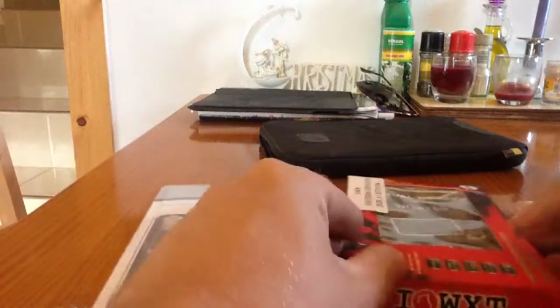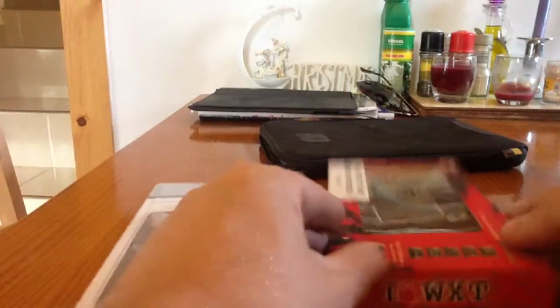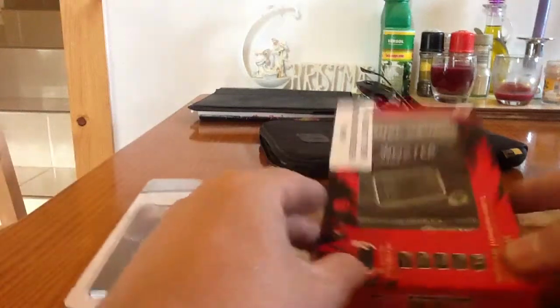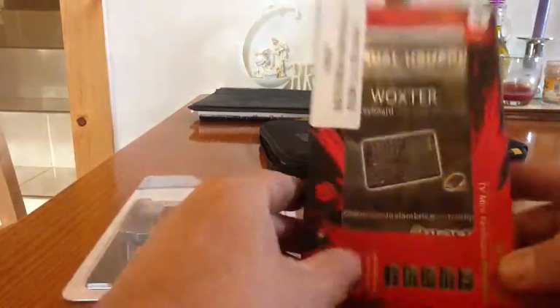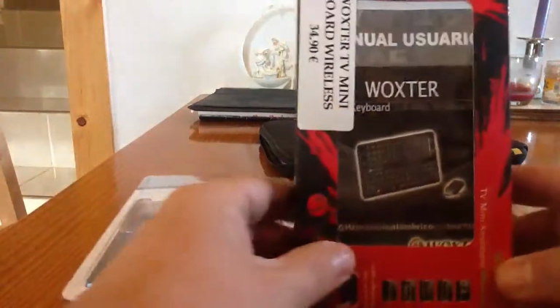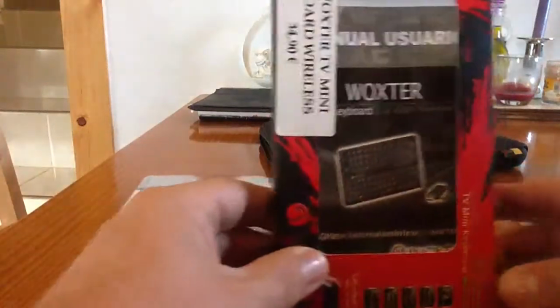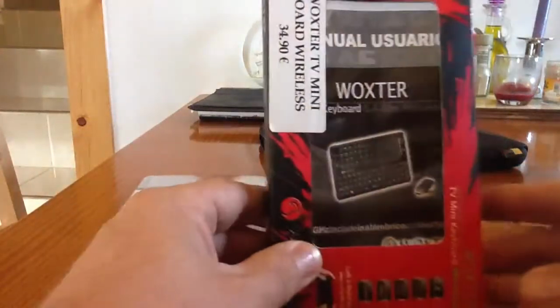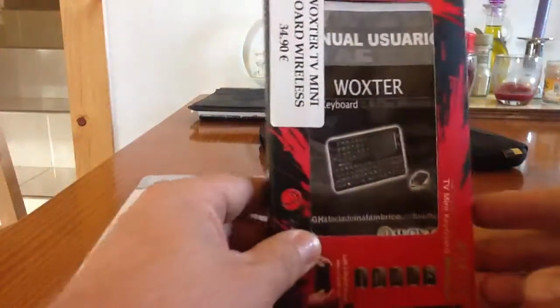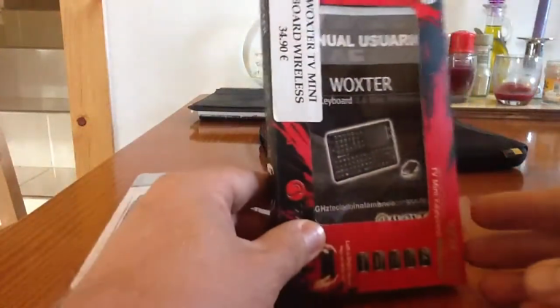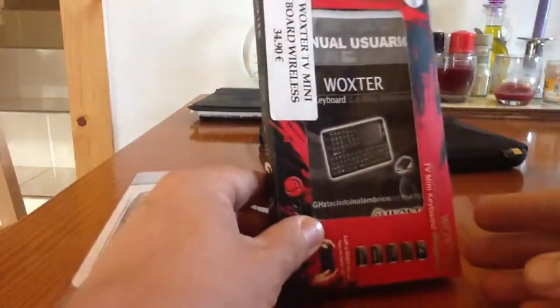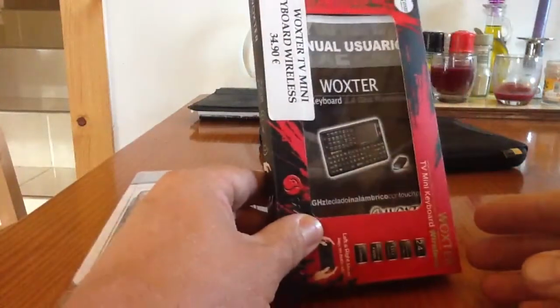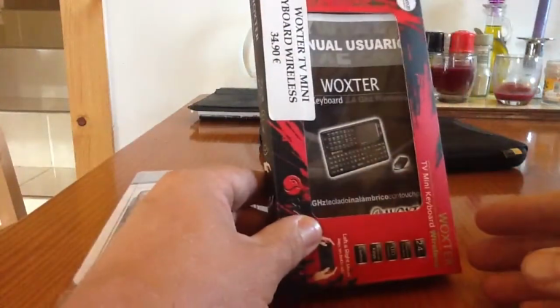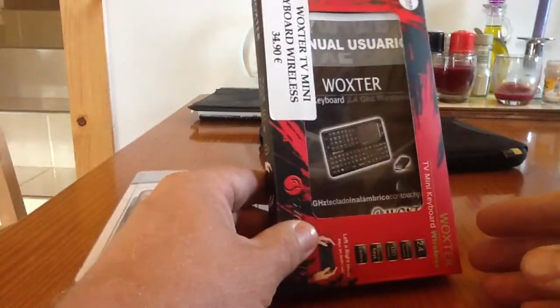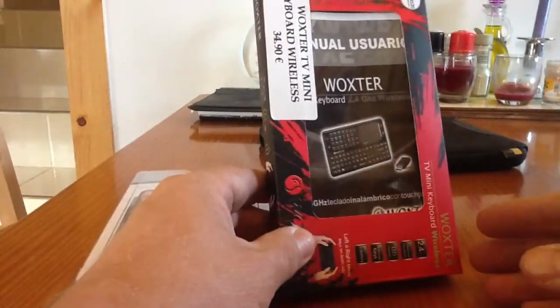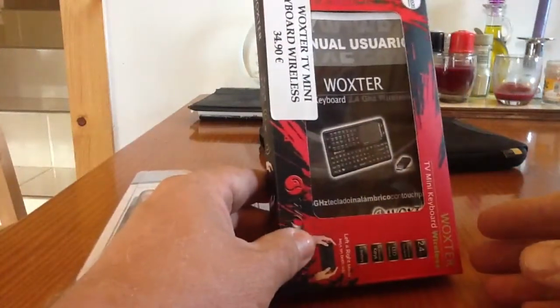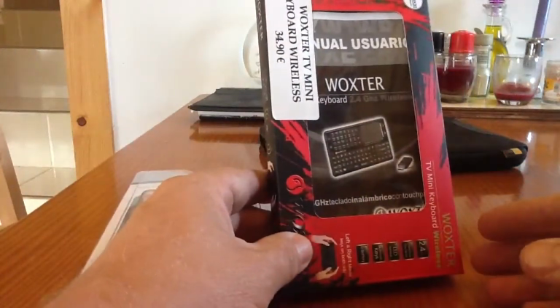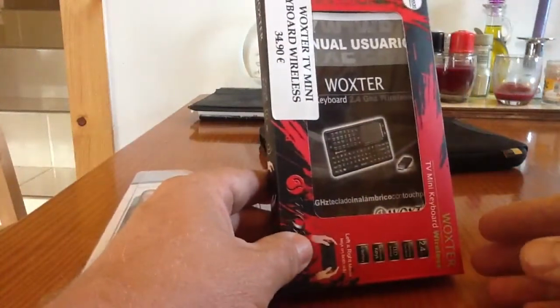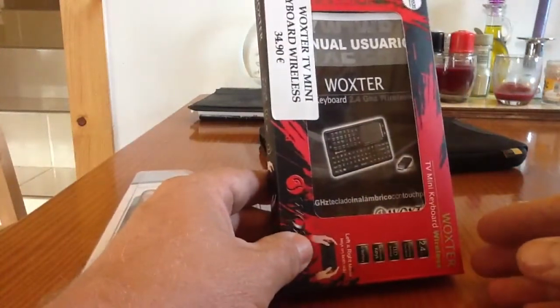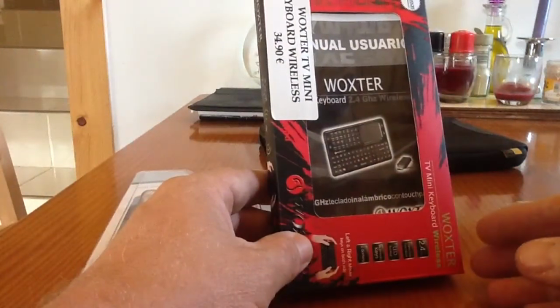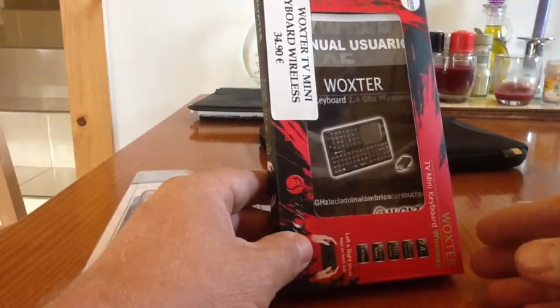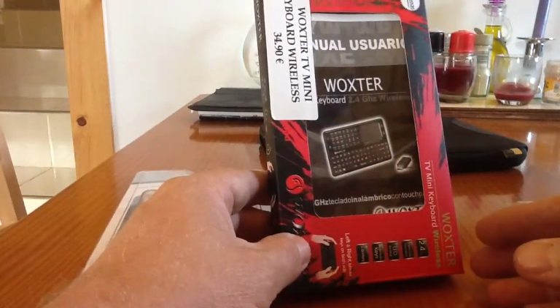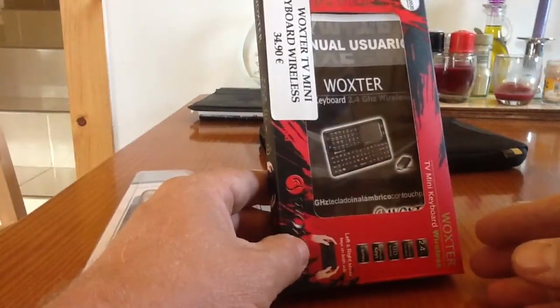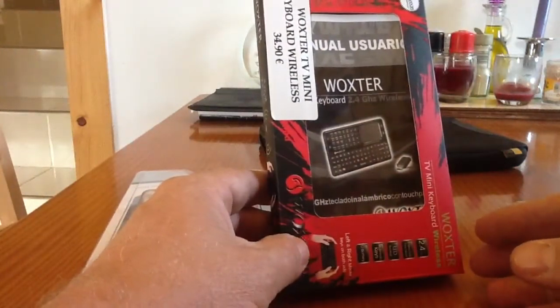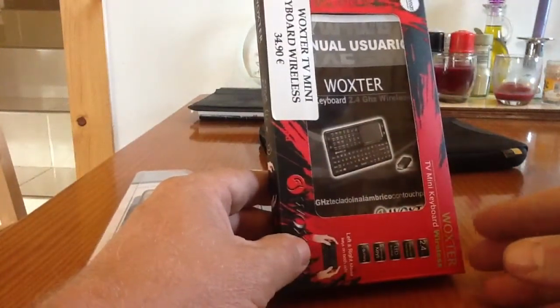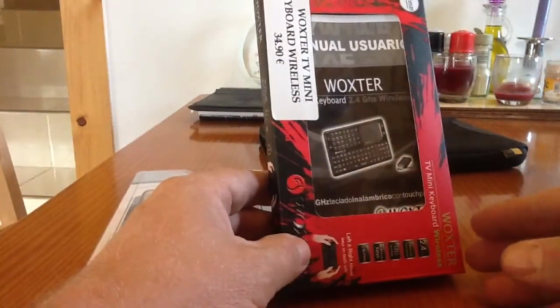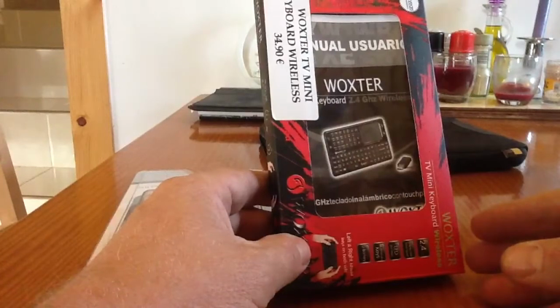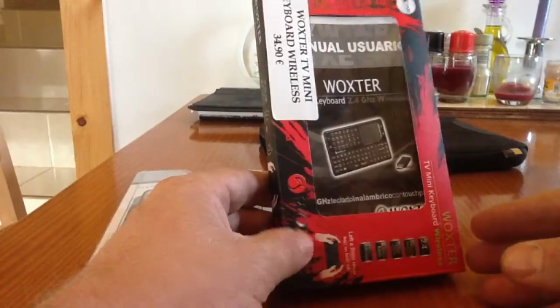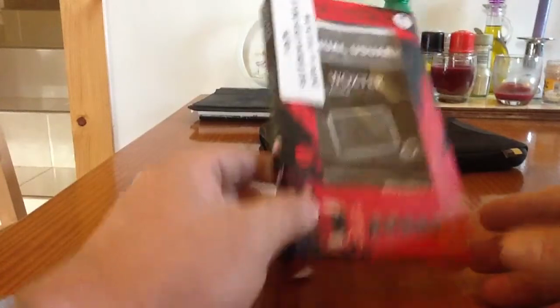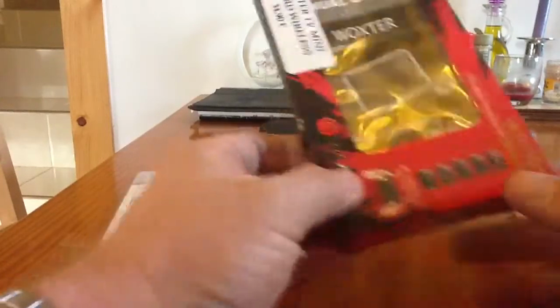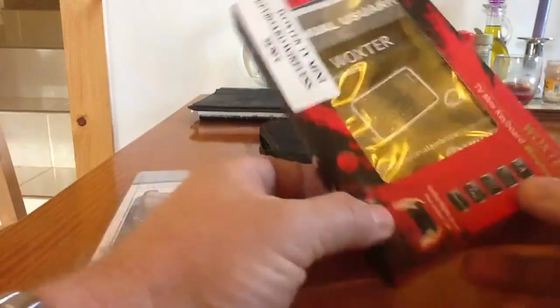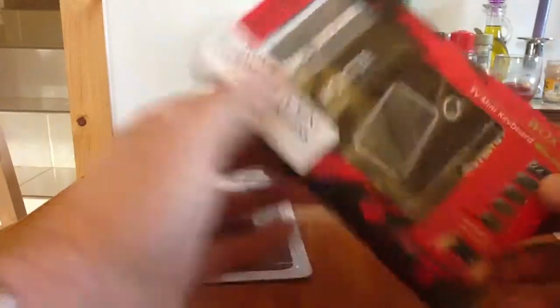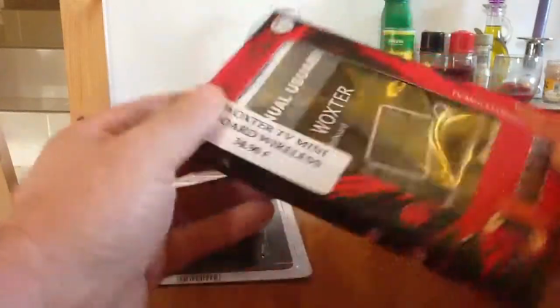Hi you guys, it's a video following on in my series on the MK808 mini Android PC.